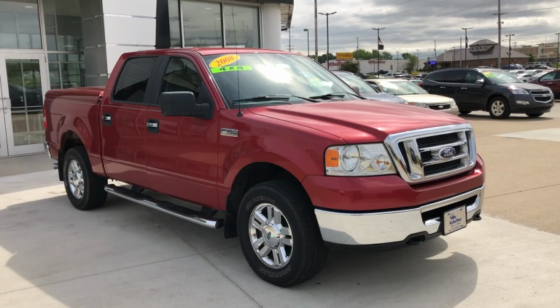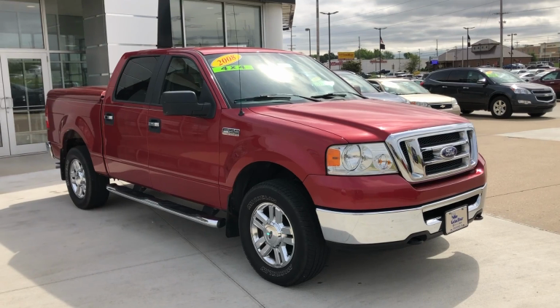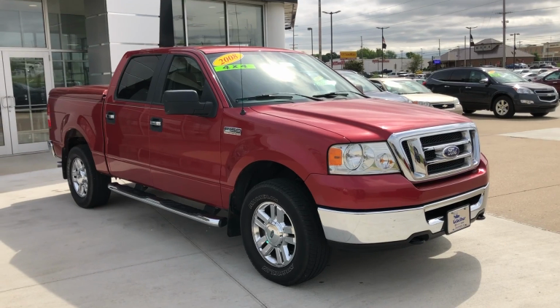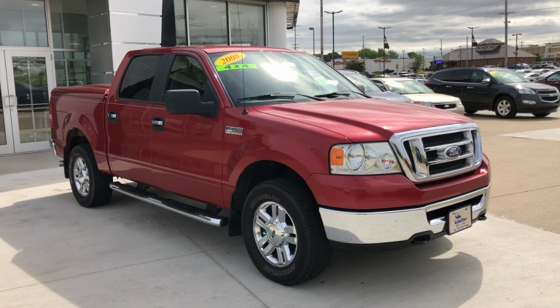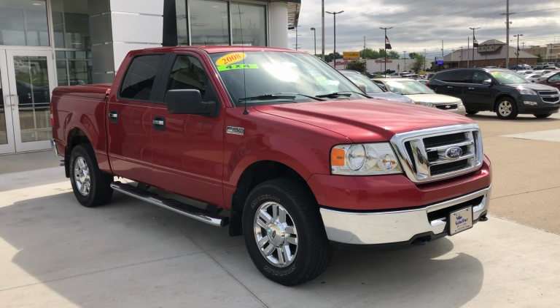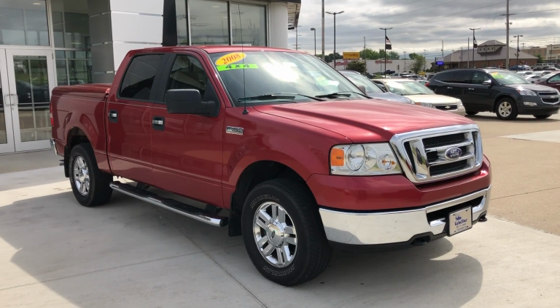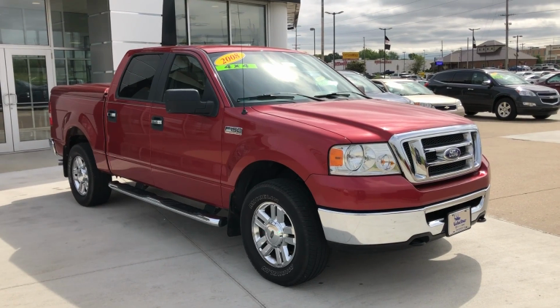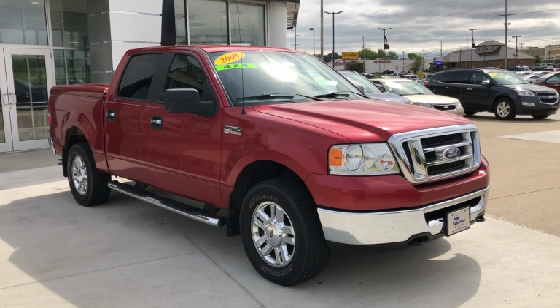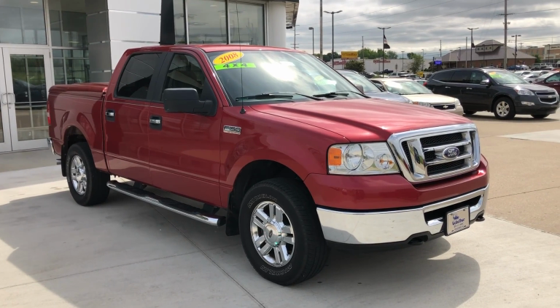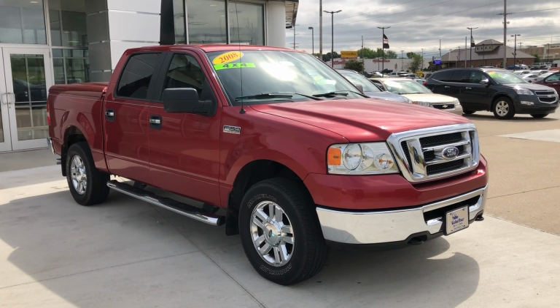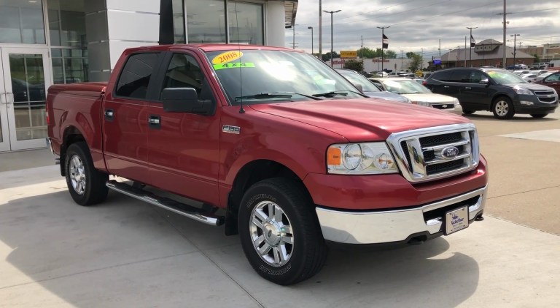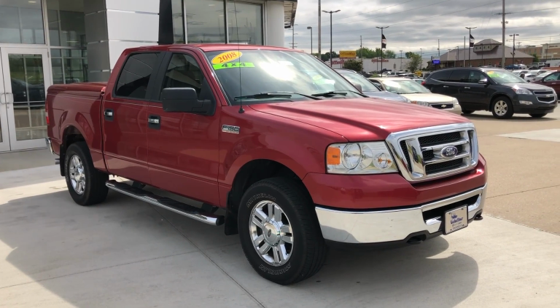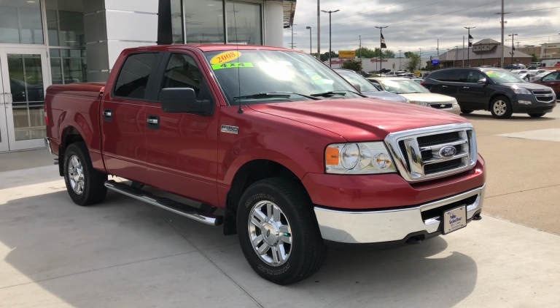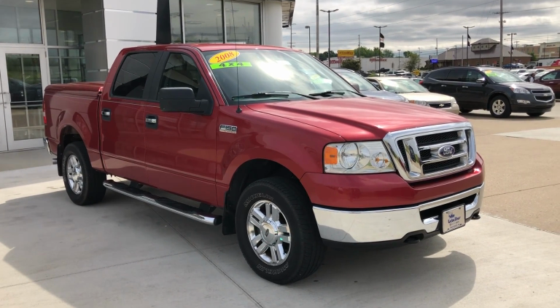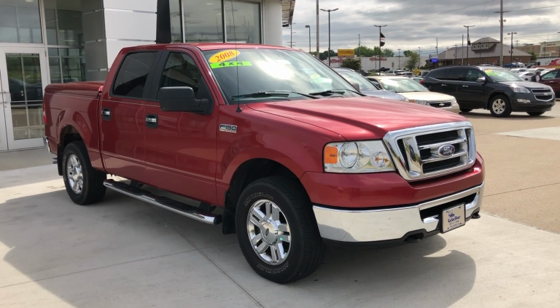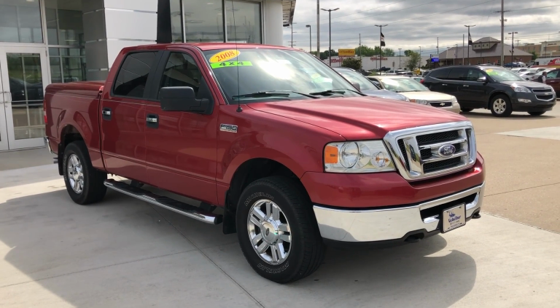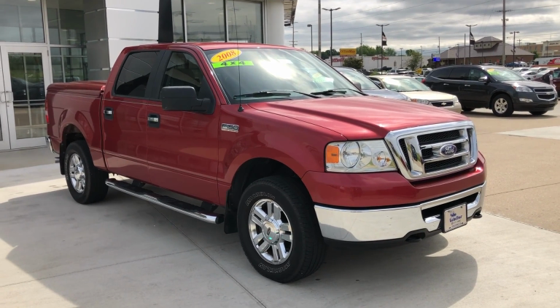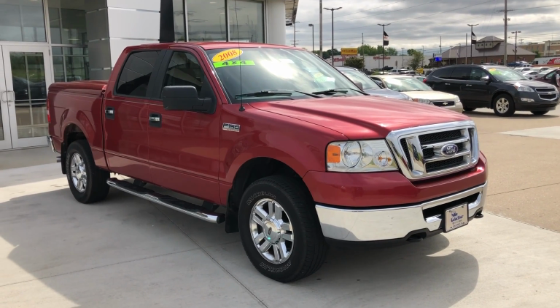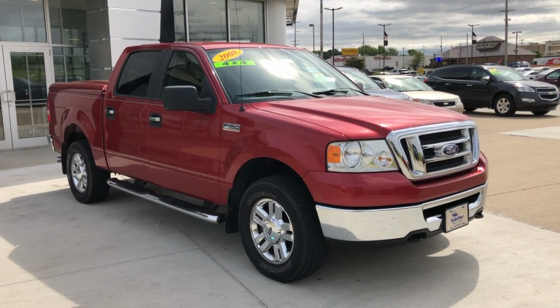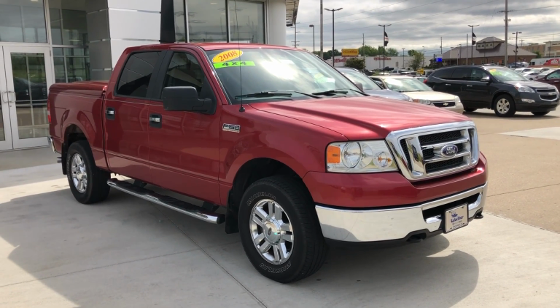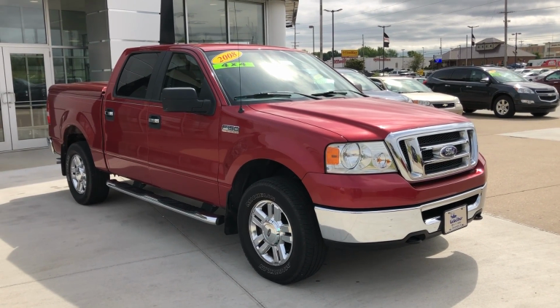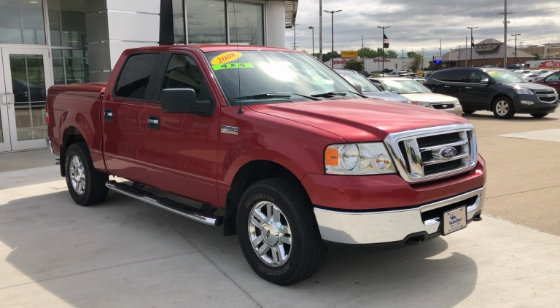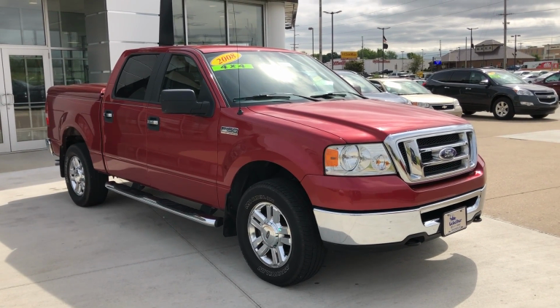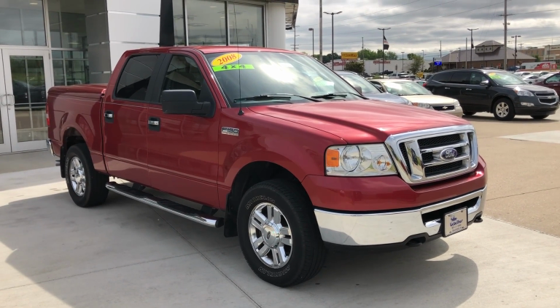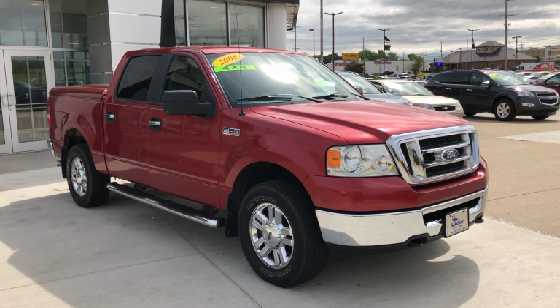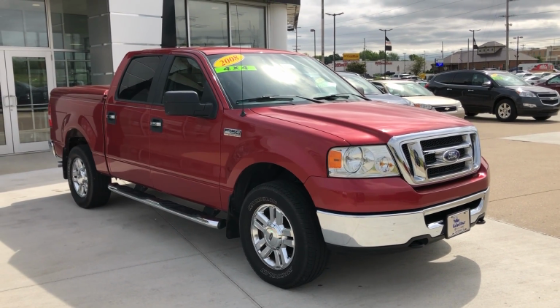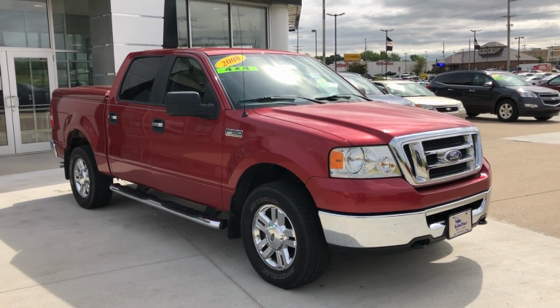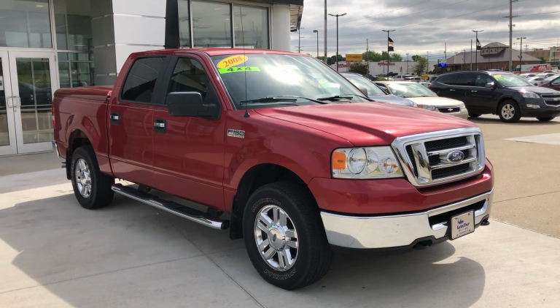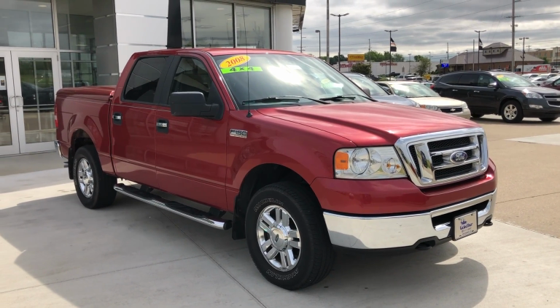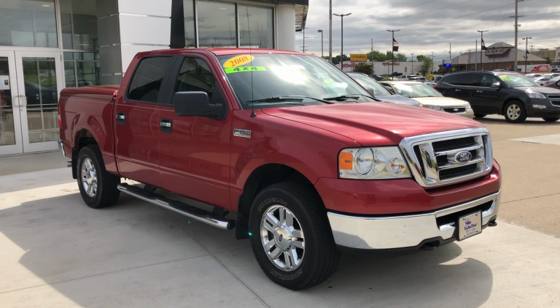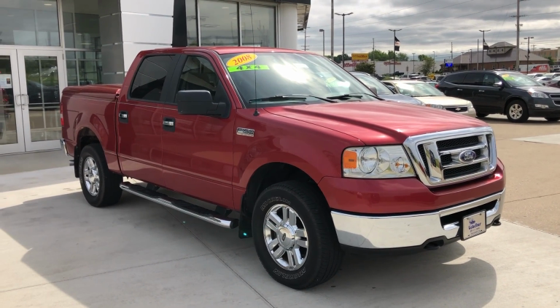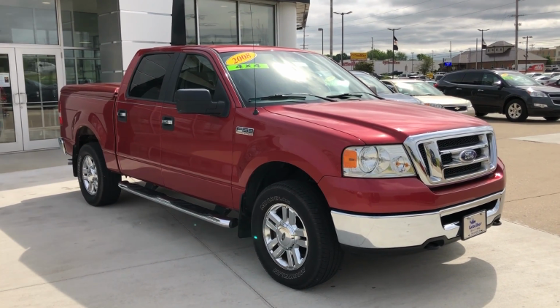Welcome to the Ublur Buick GMC online showroom. Today we're going to have a quick look at a 2008 Ford F-150.